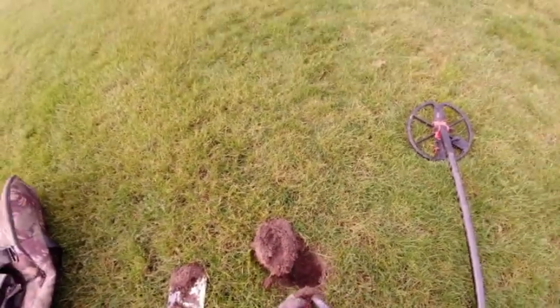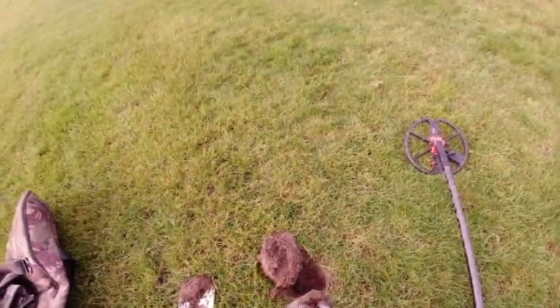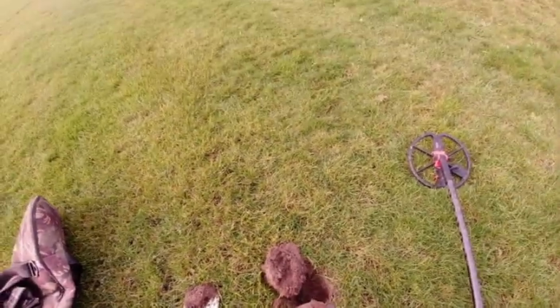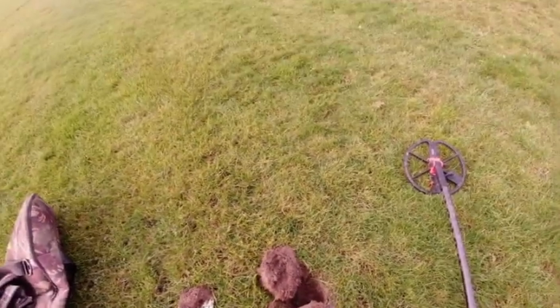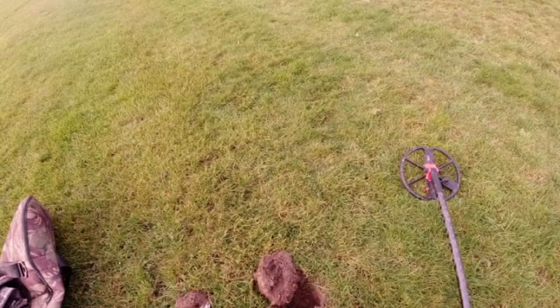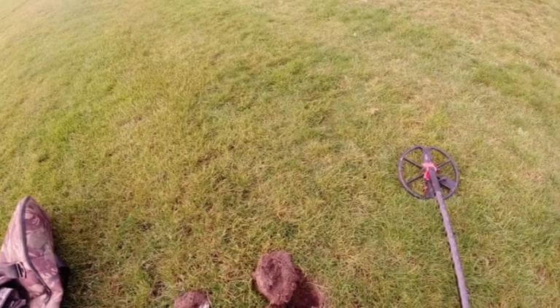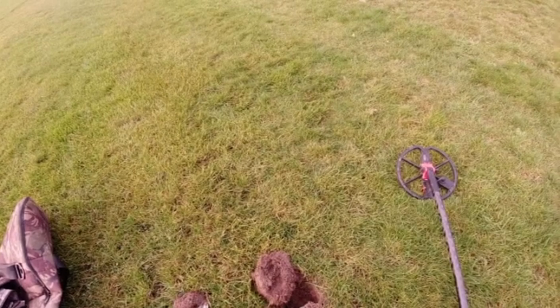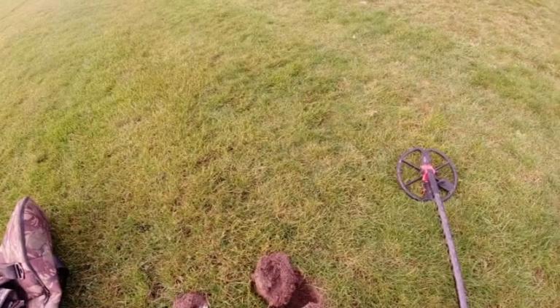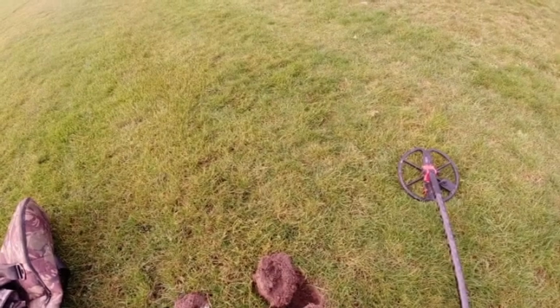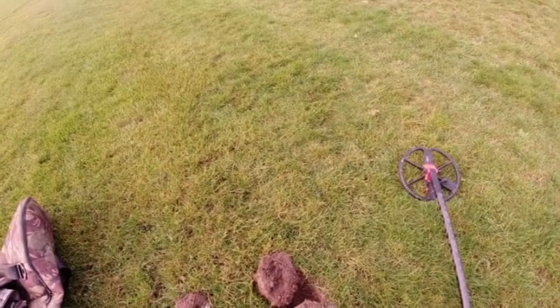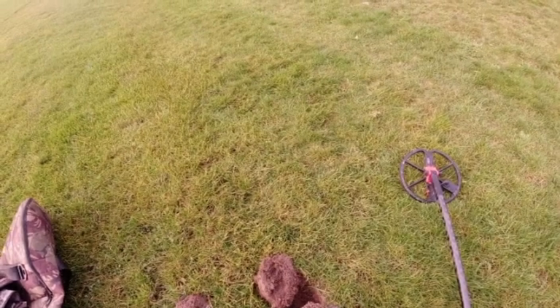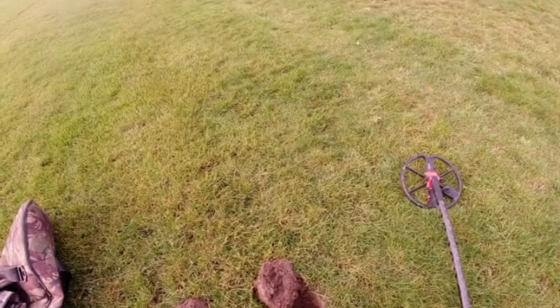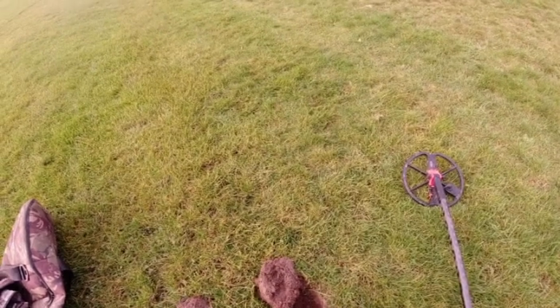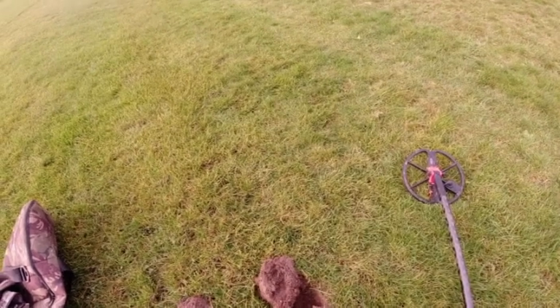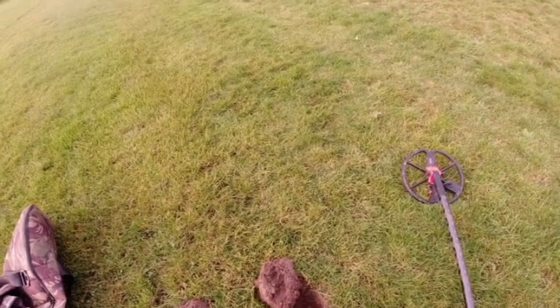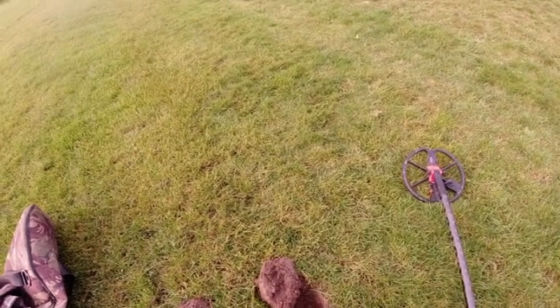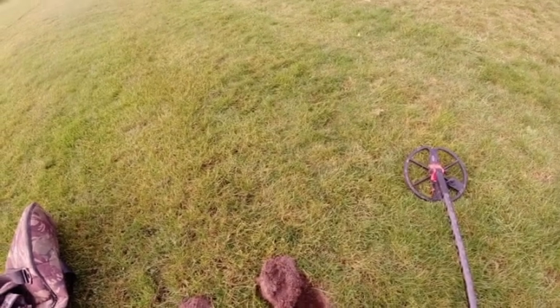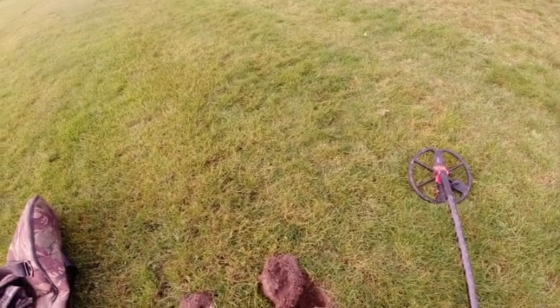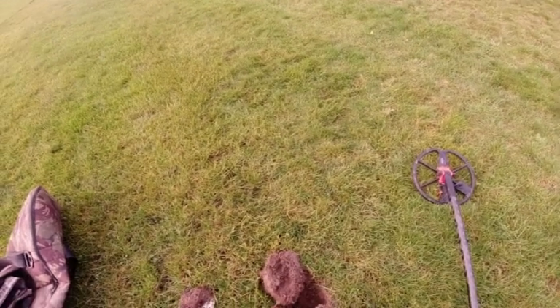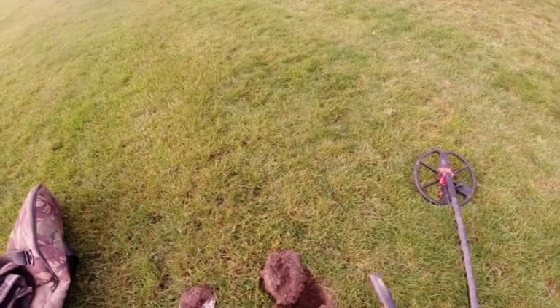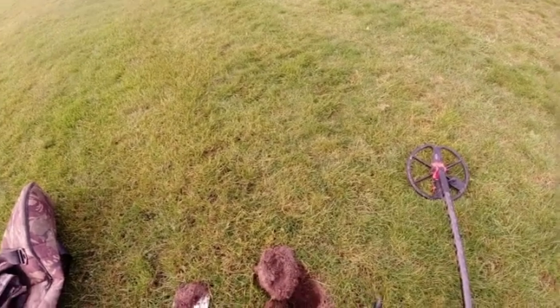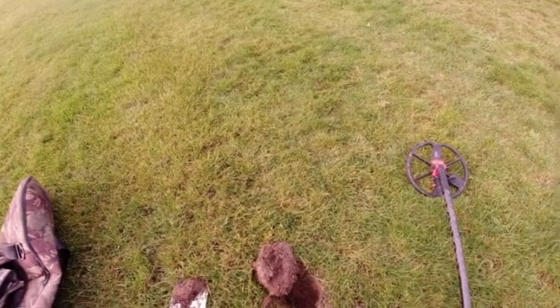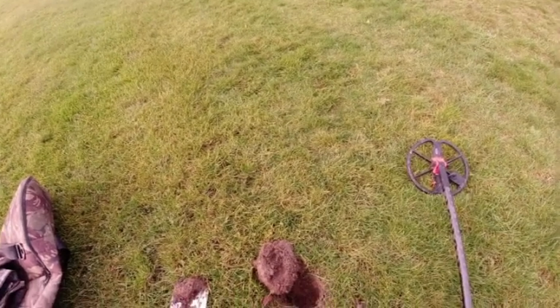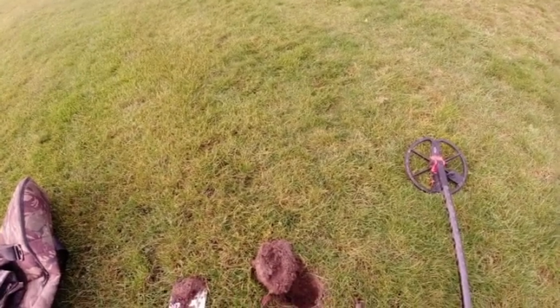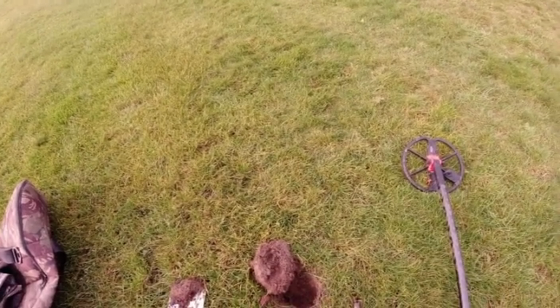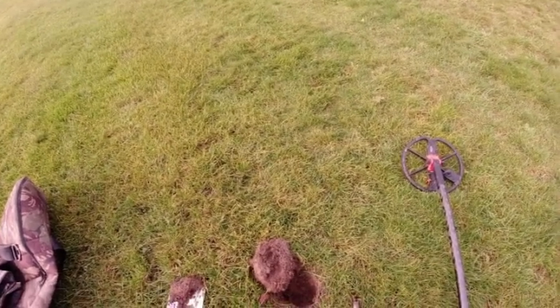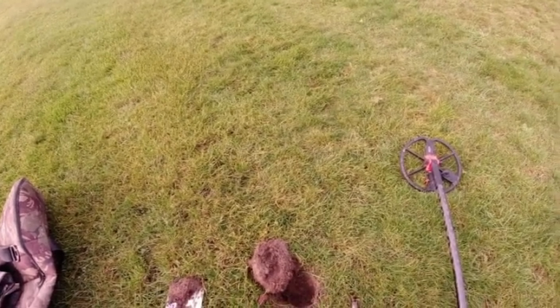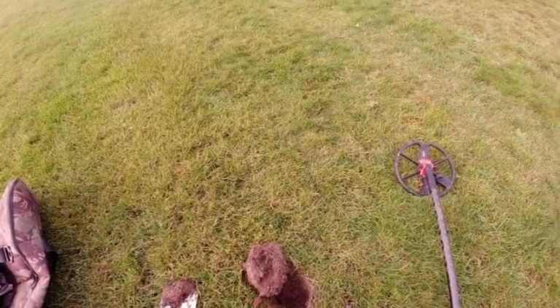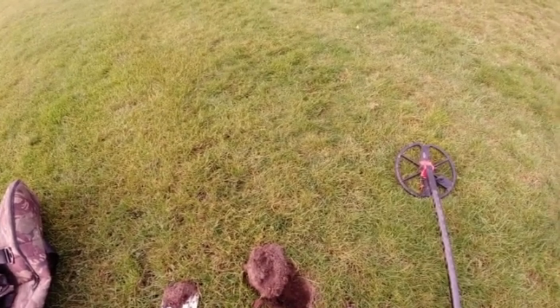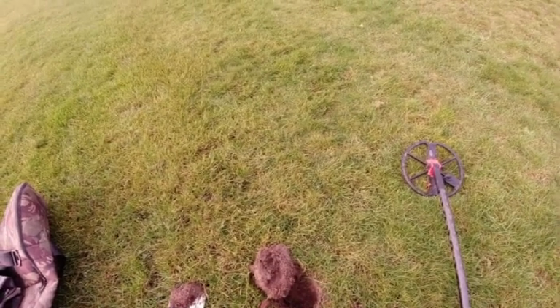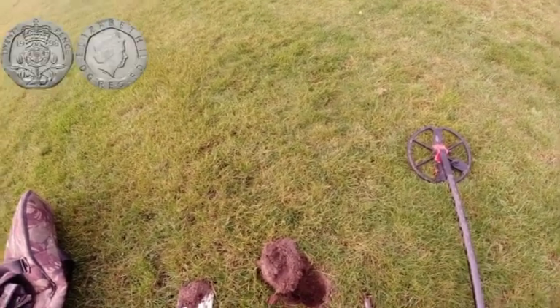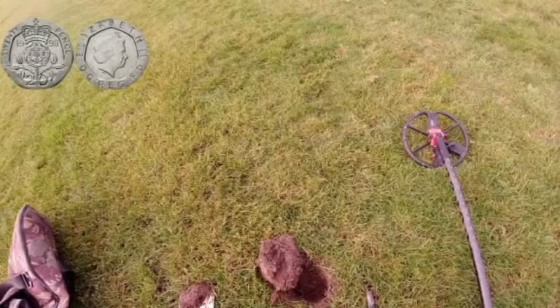The second target from this hole is — a 20p.